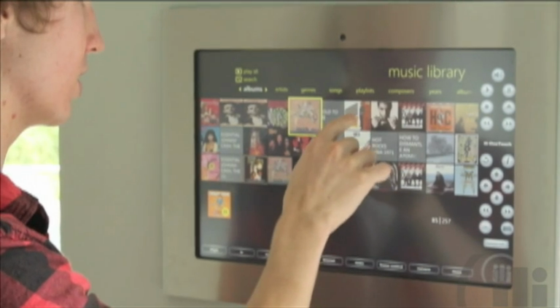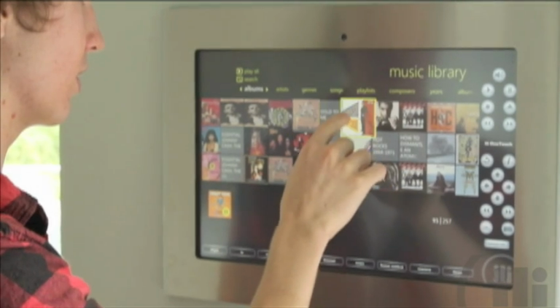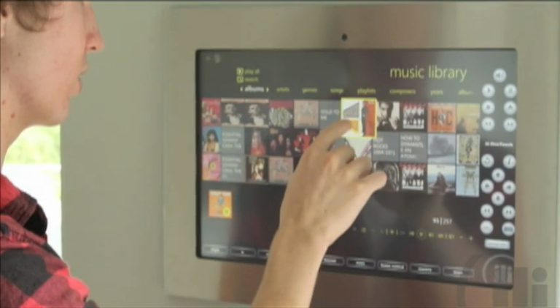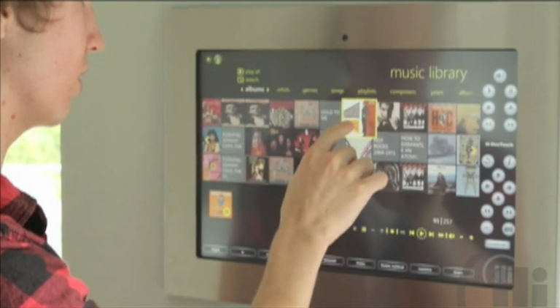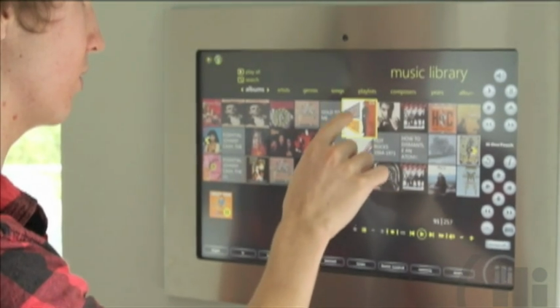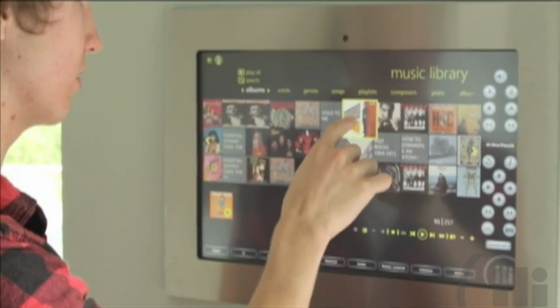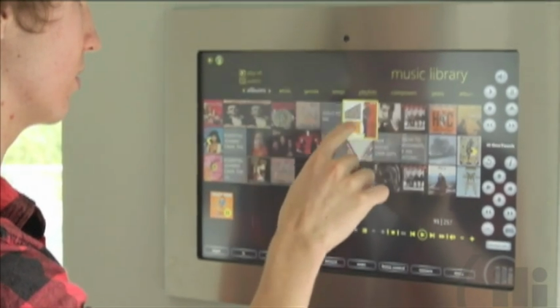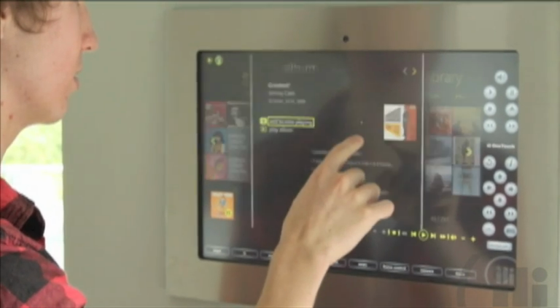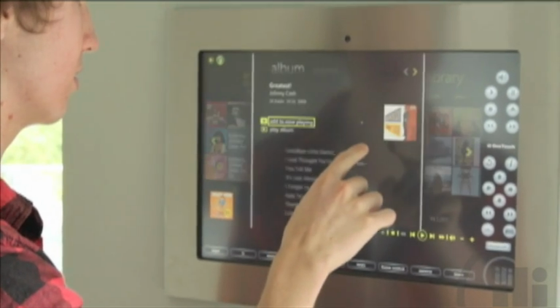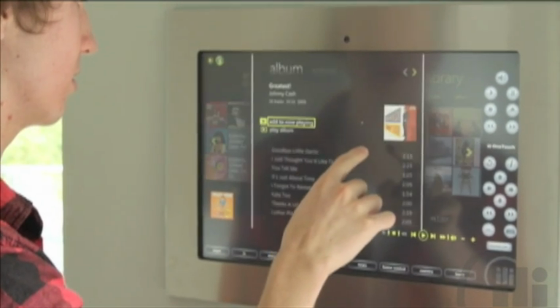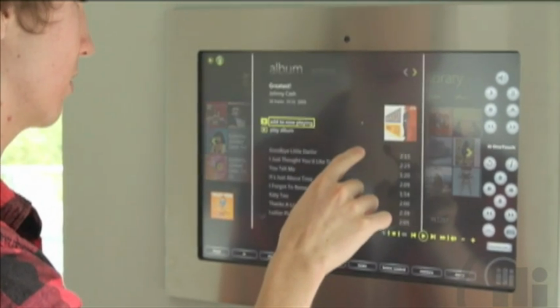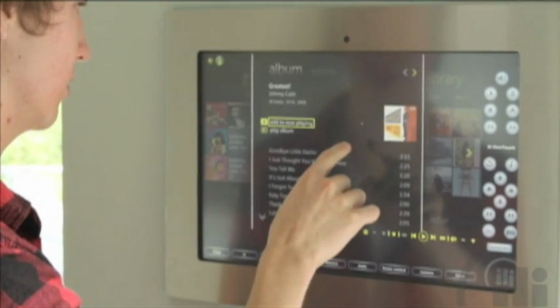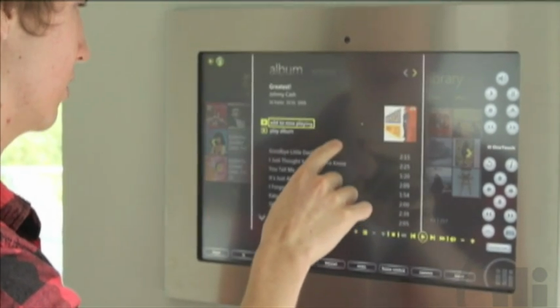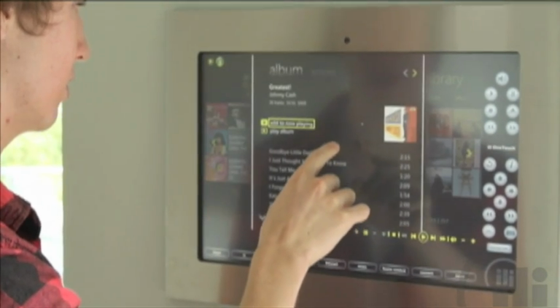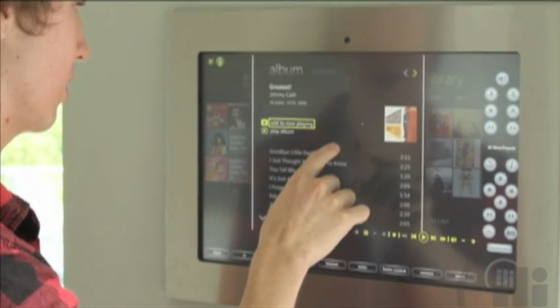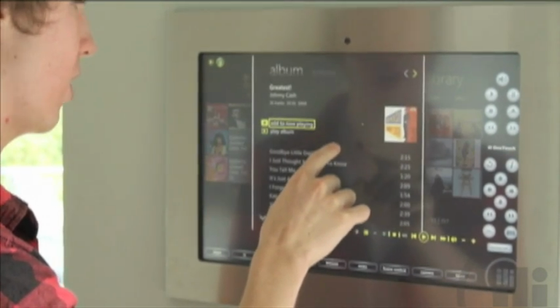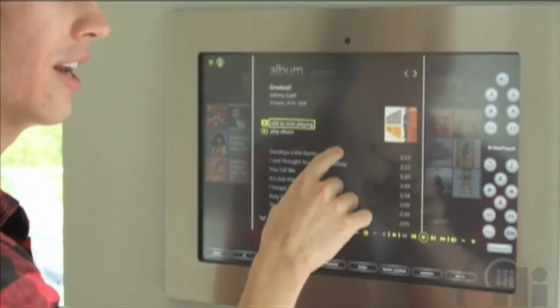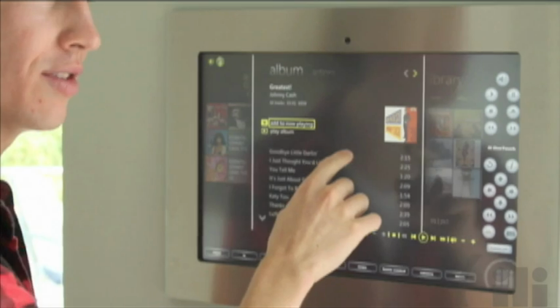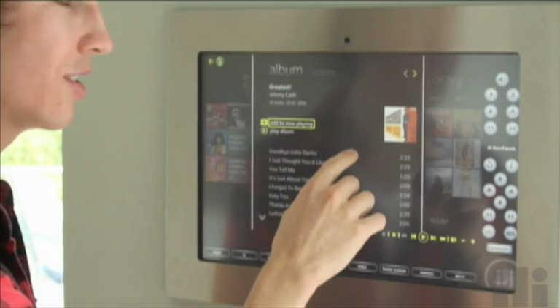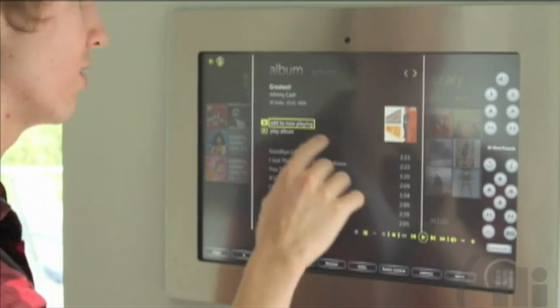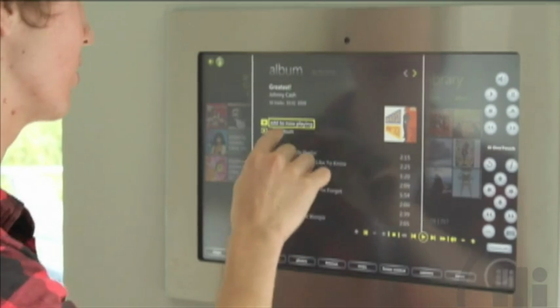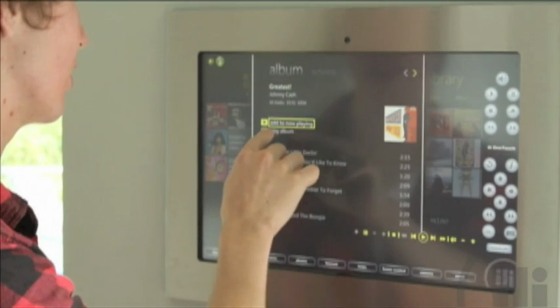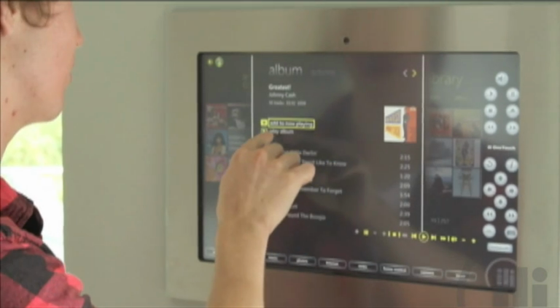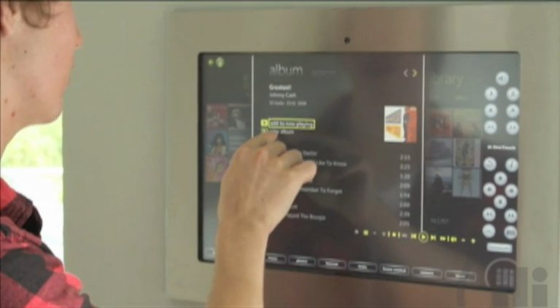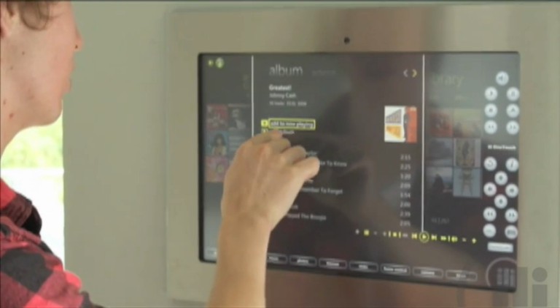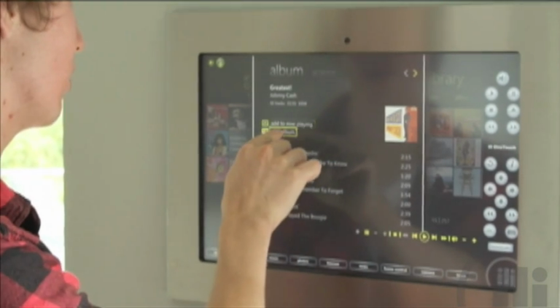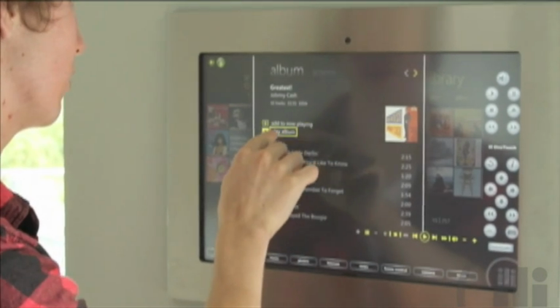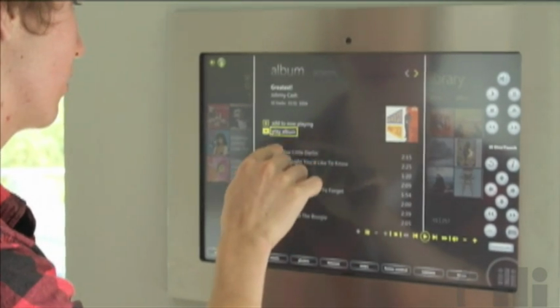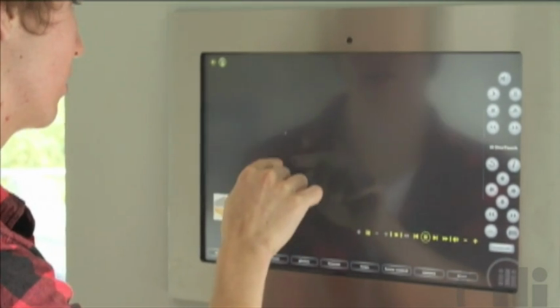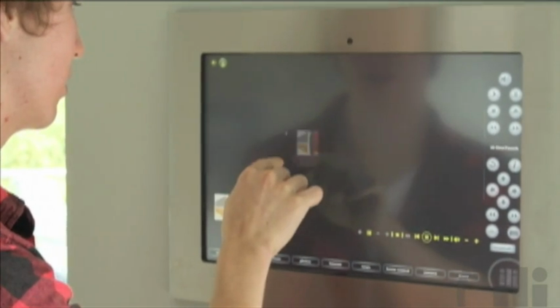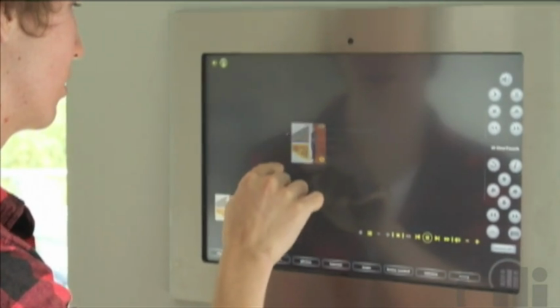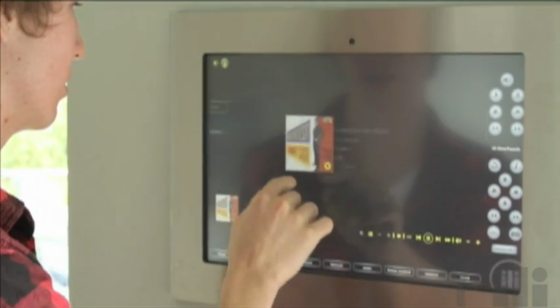Upload your music and also your movies, which can be enjoyed with the touch of a button.